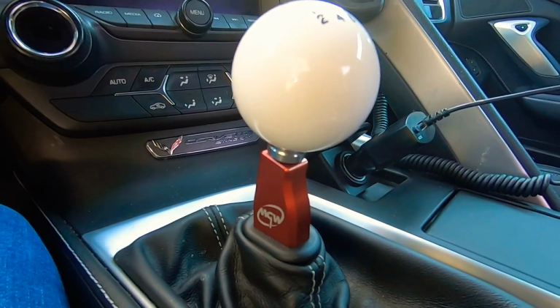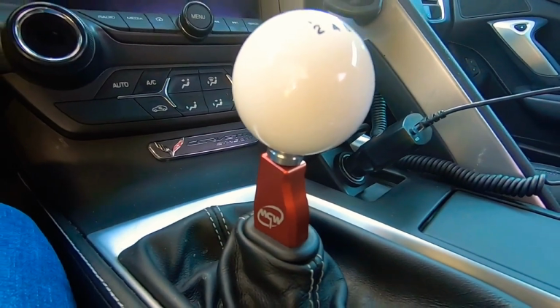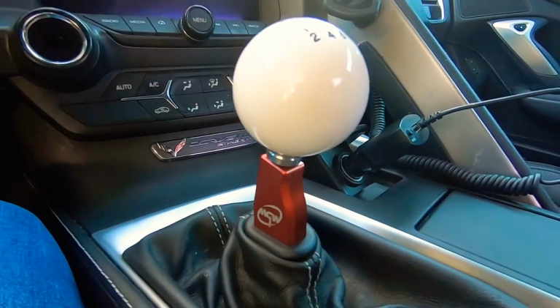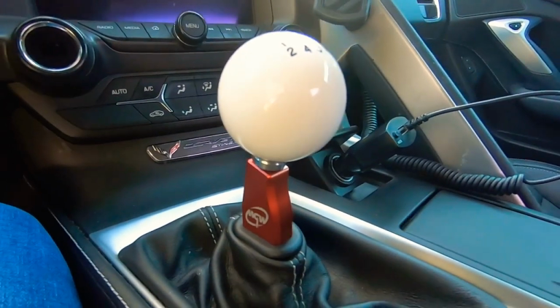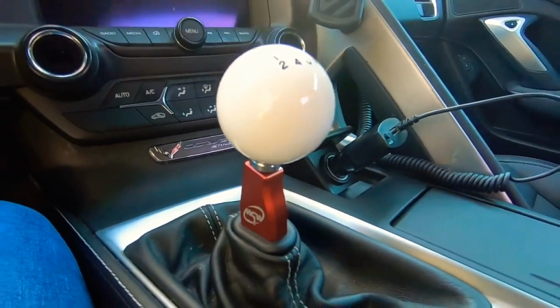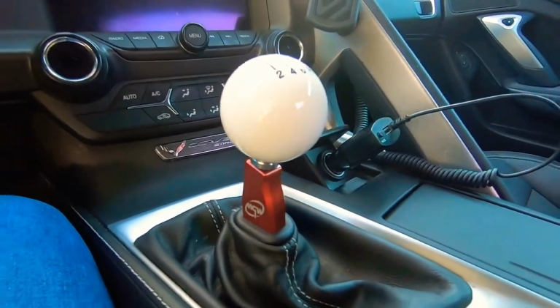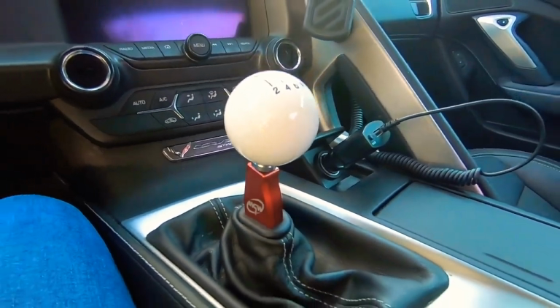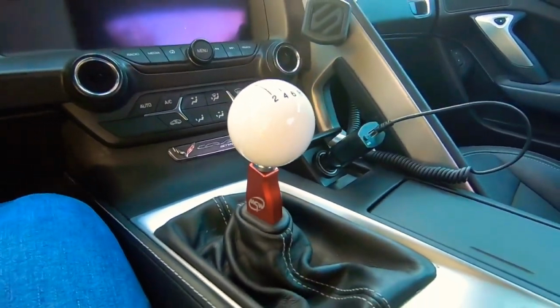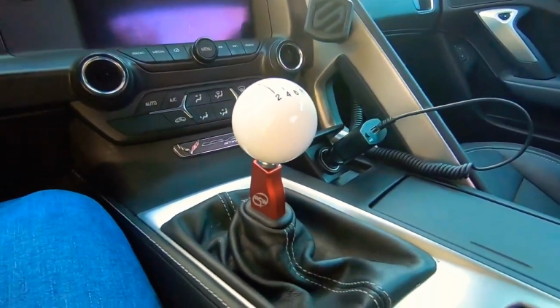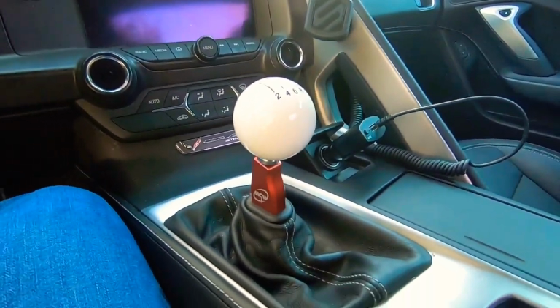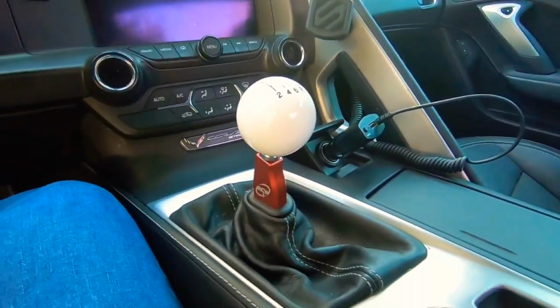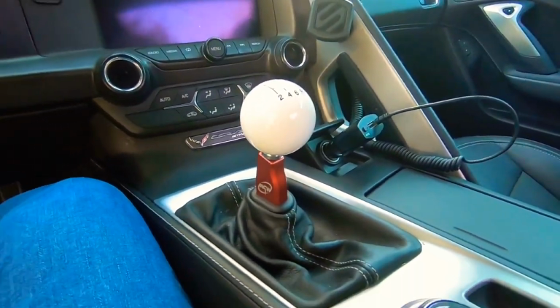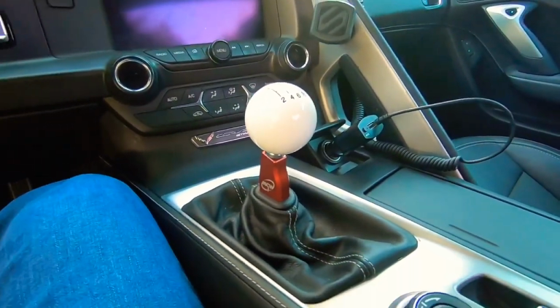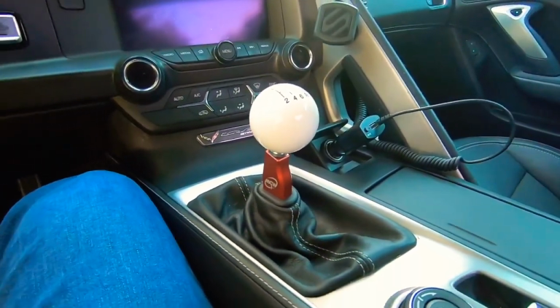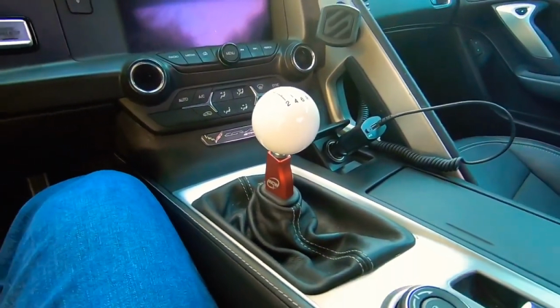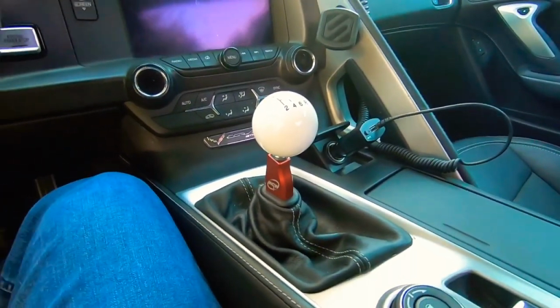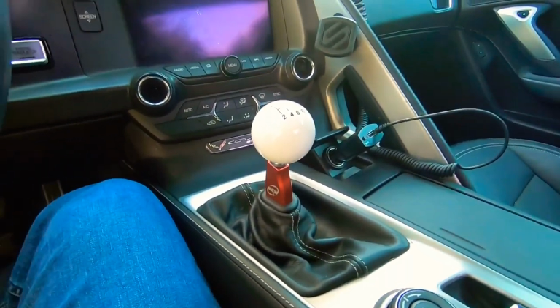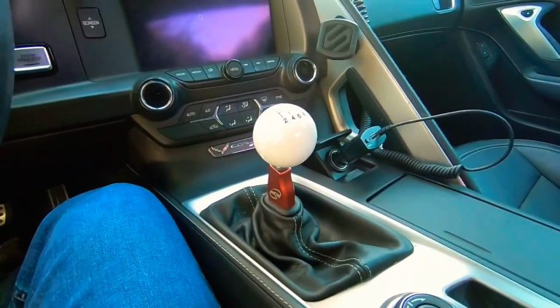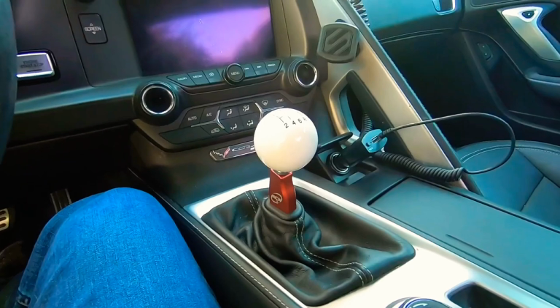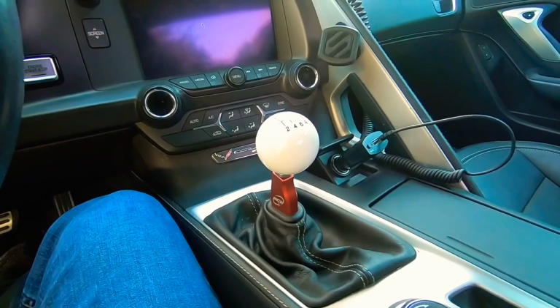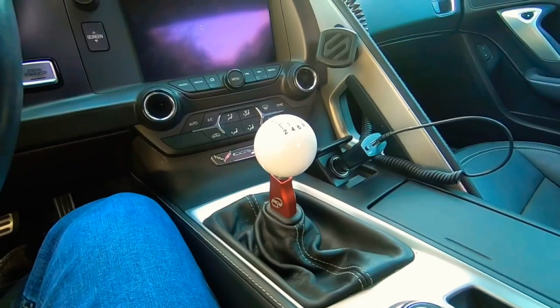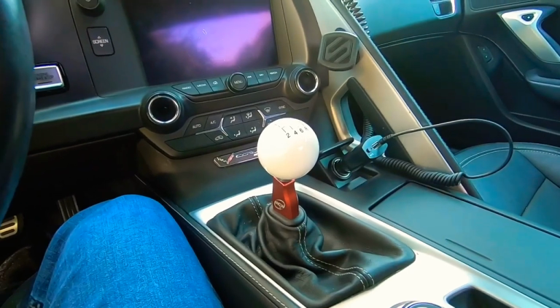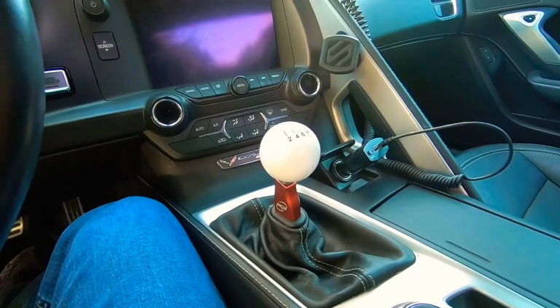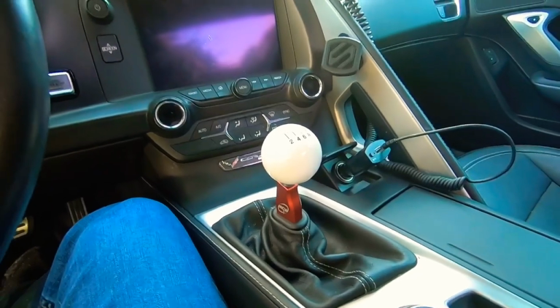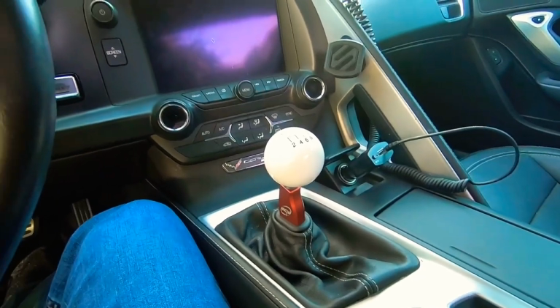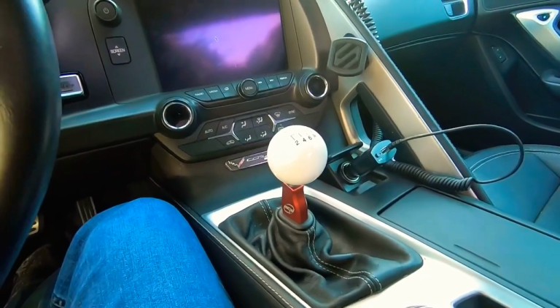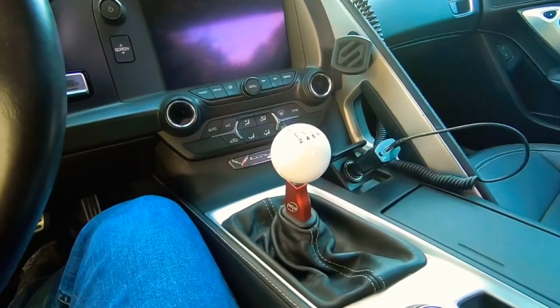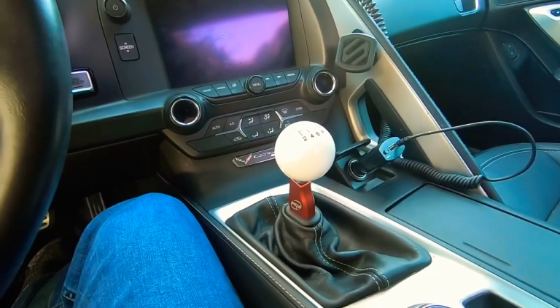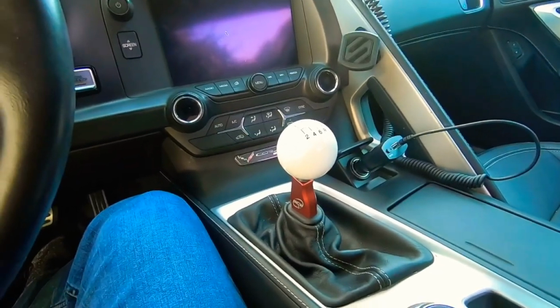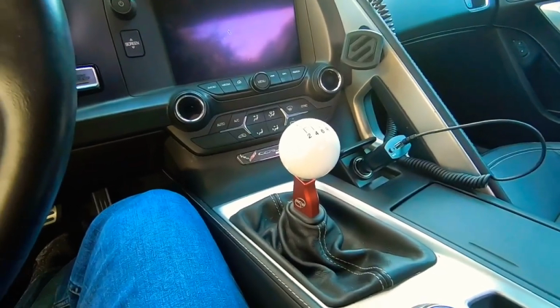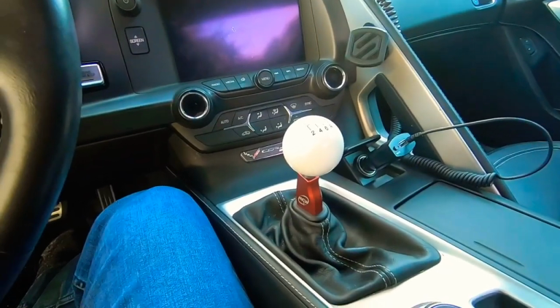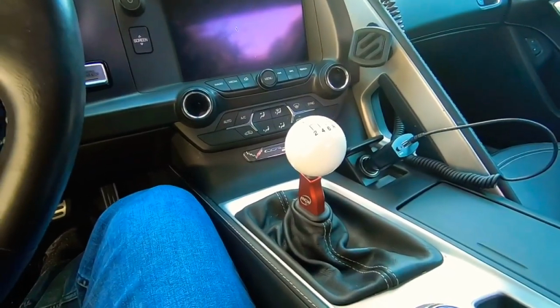Hey guys, this is Mr. Castro. I wanted to do a quick review on the AMGW short throw shifter for the C7 Corvette.